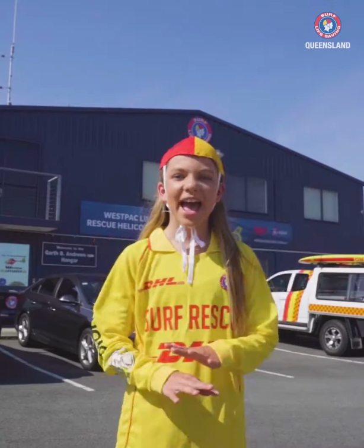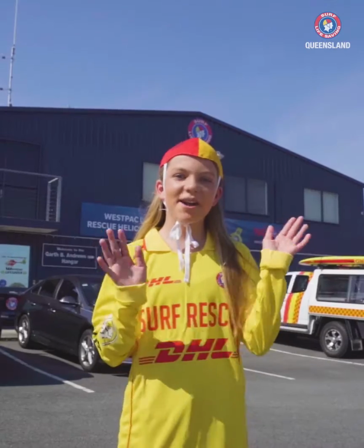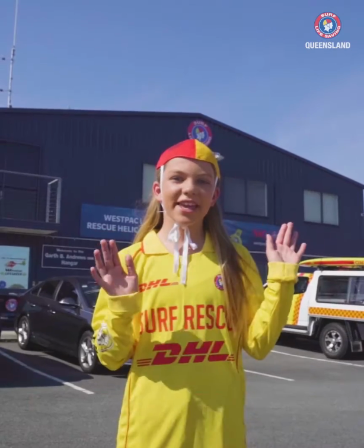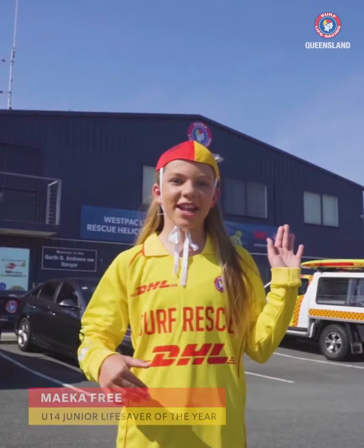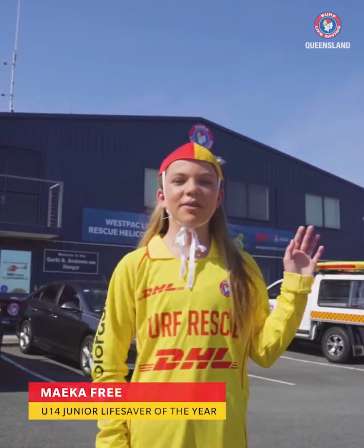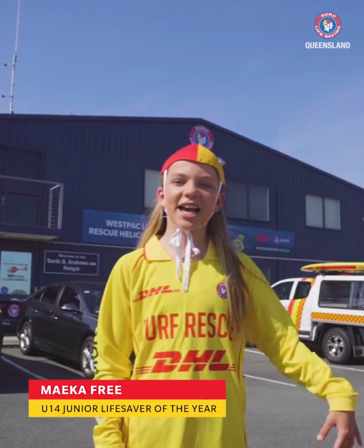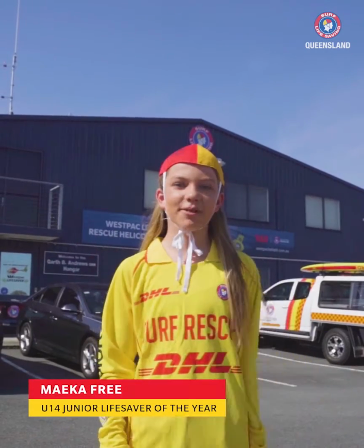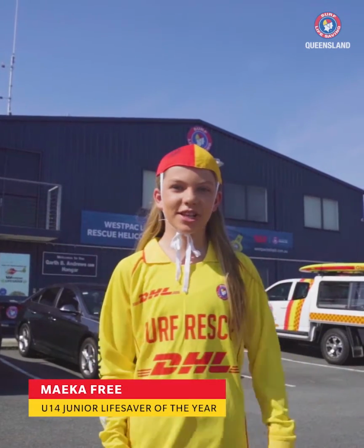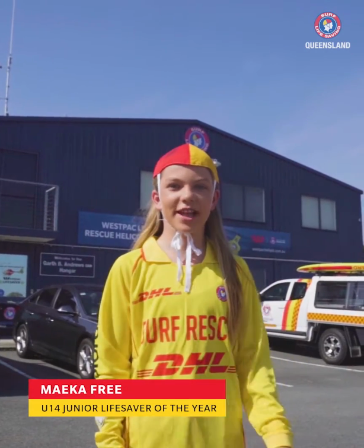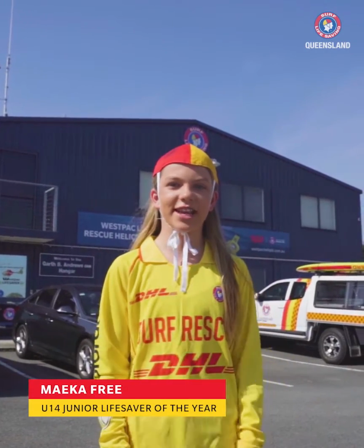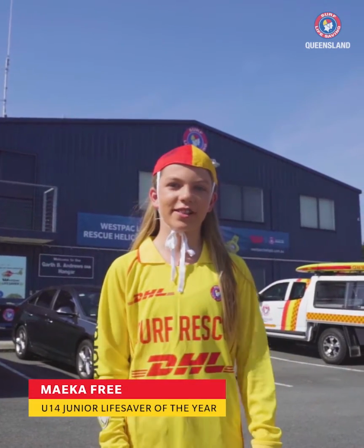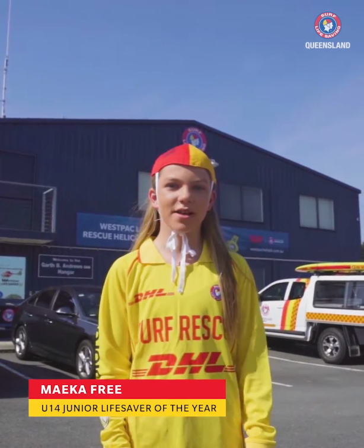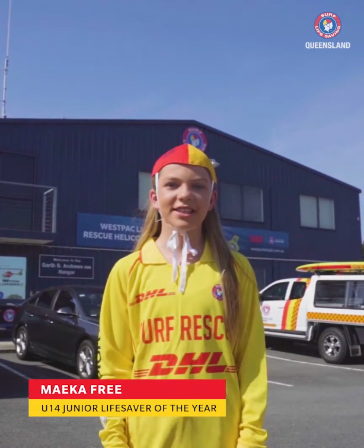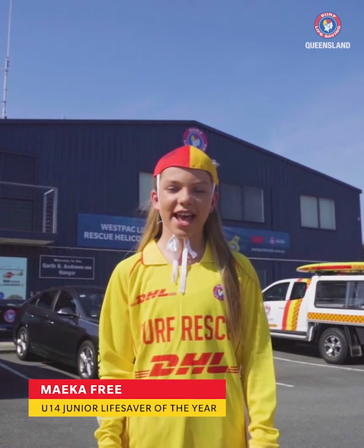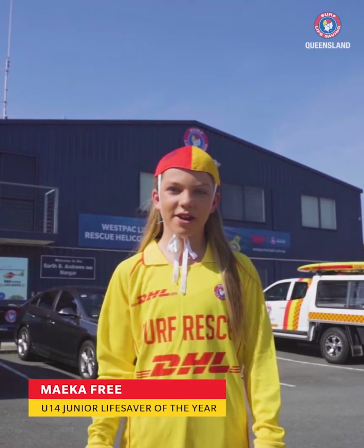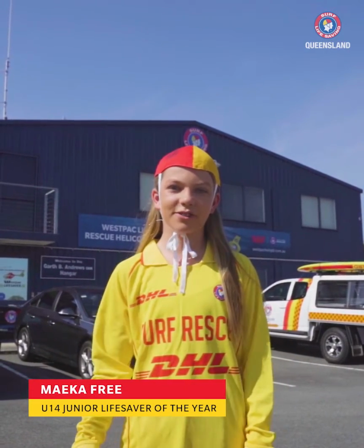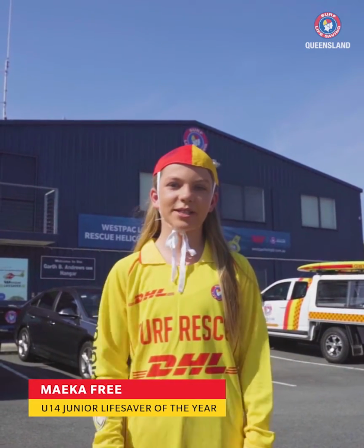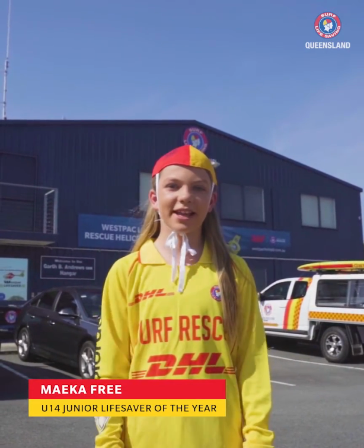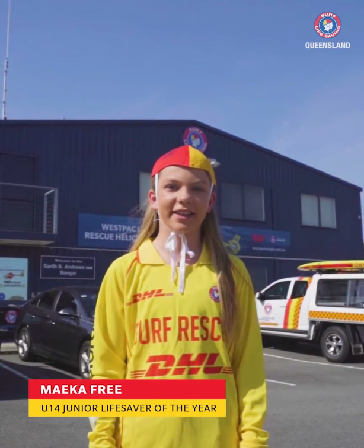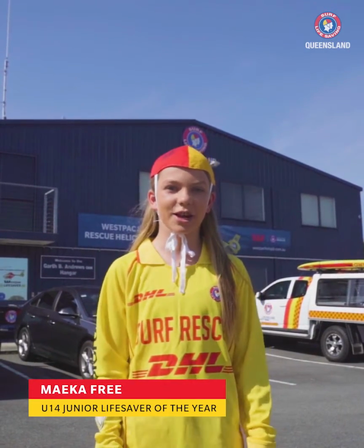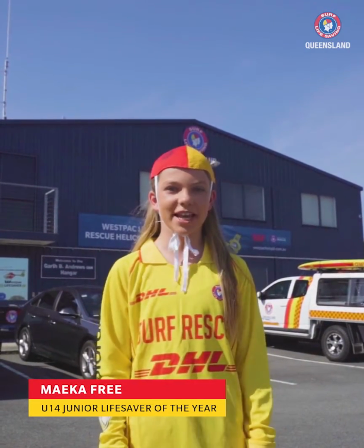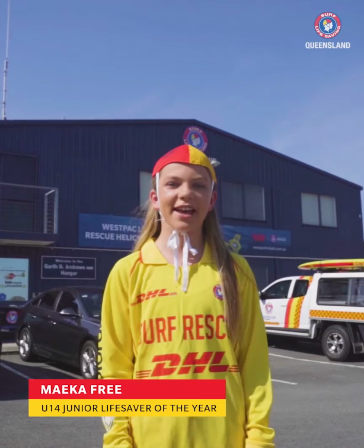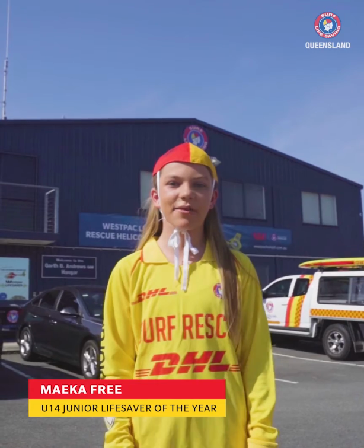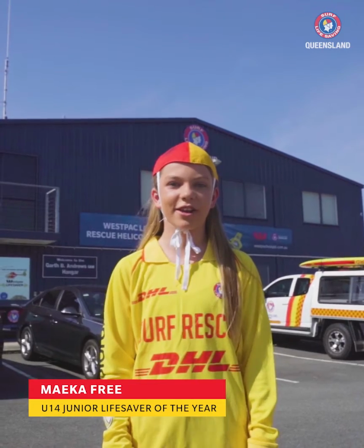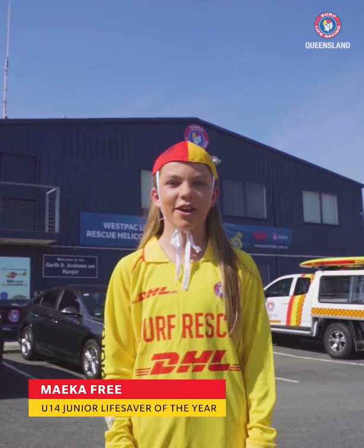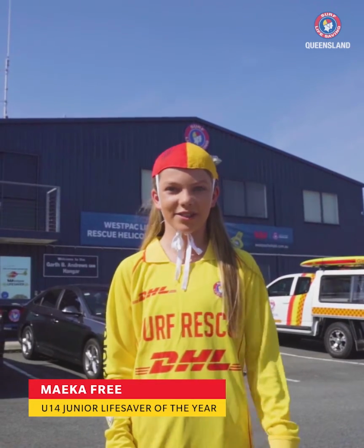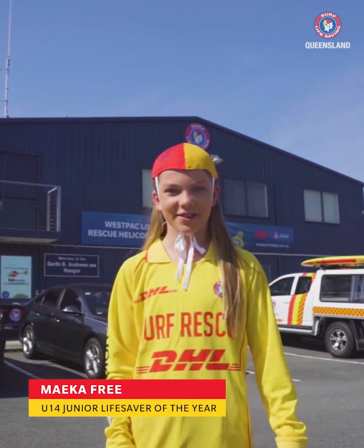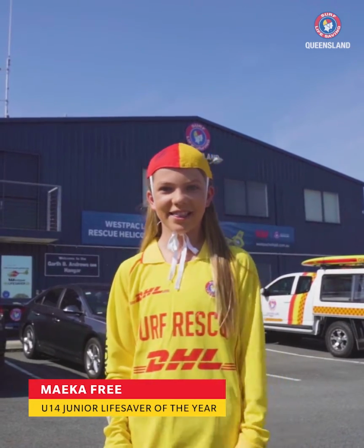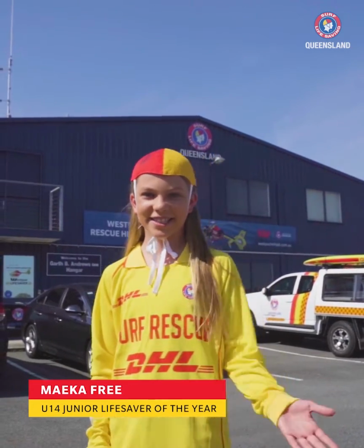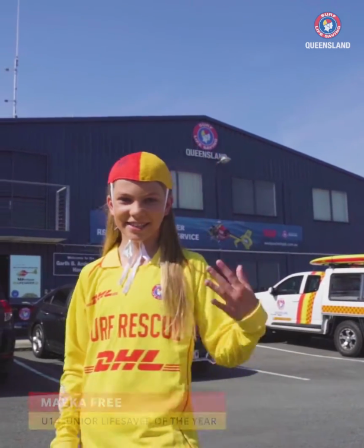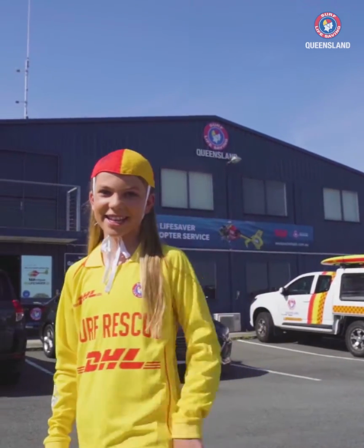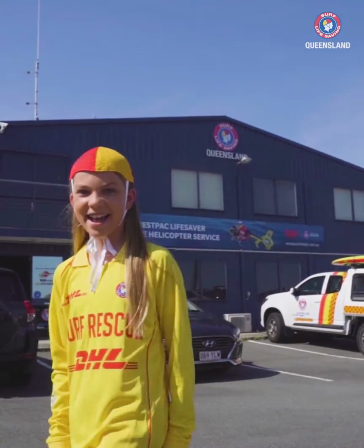Hi, I'm Mika and I'm from Southport Surf Life Saving Club. Today we're at the Westpac Helicopter Hangout and we're going to go have a tour. Let's go check it out.